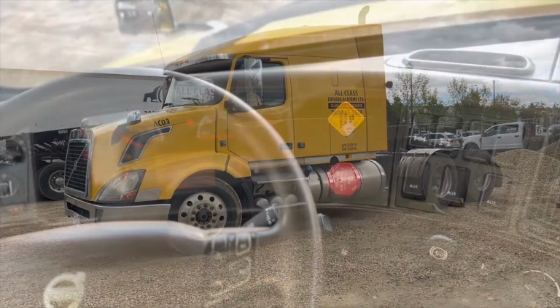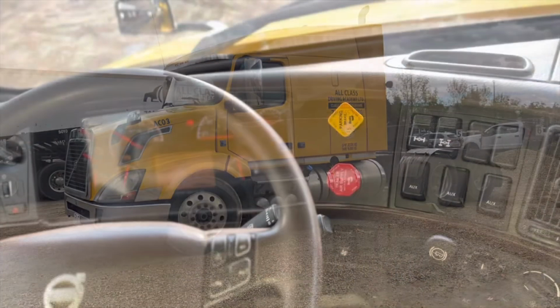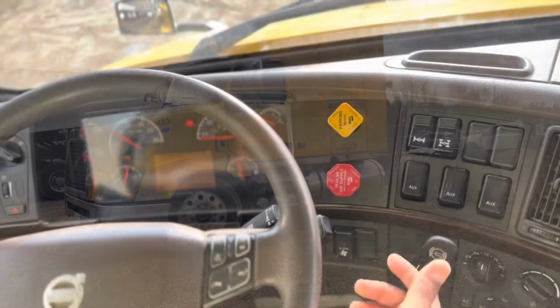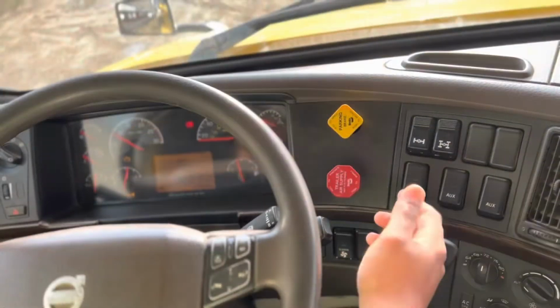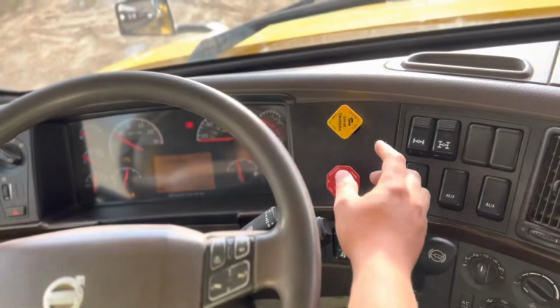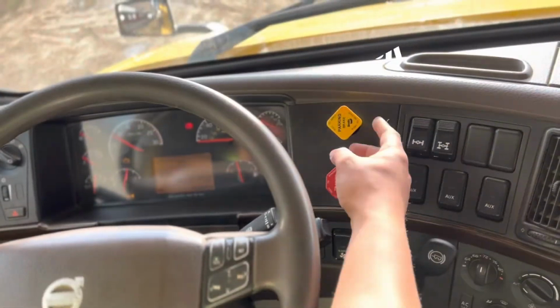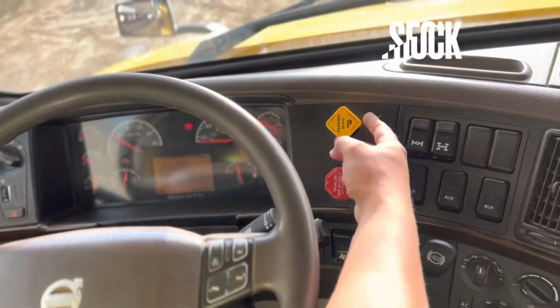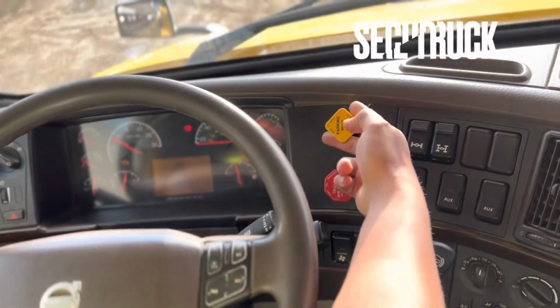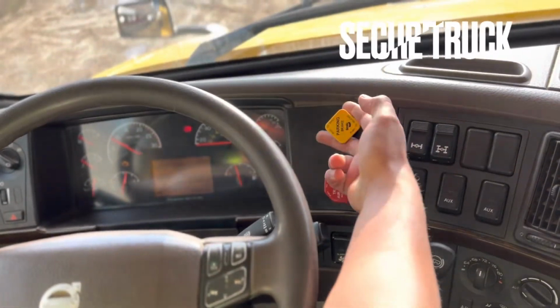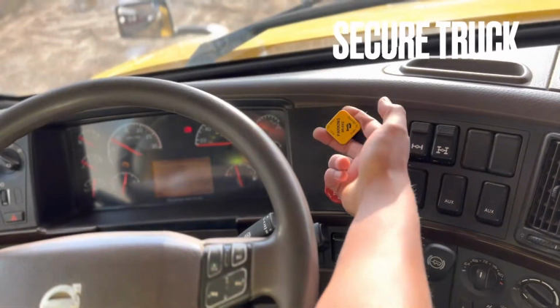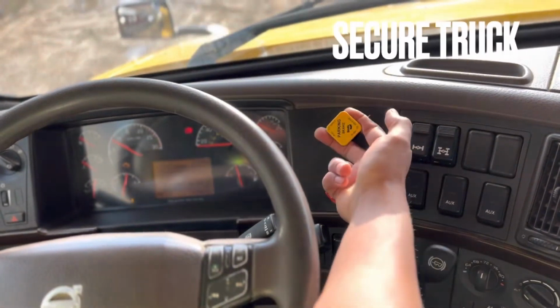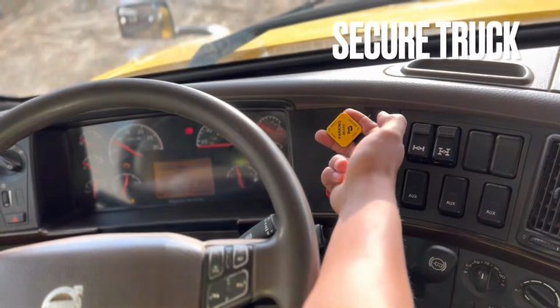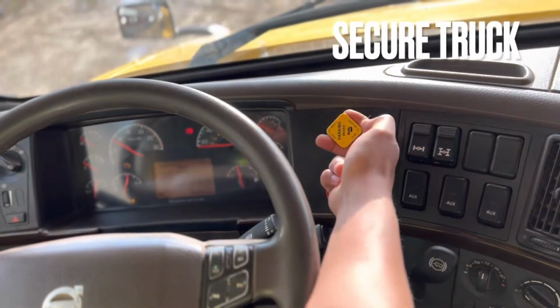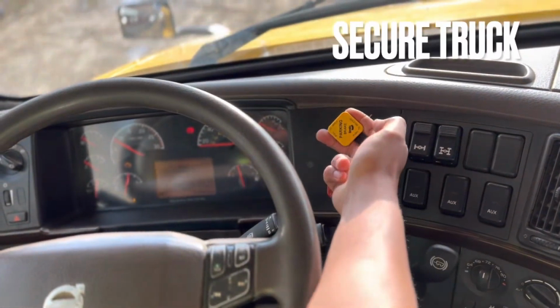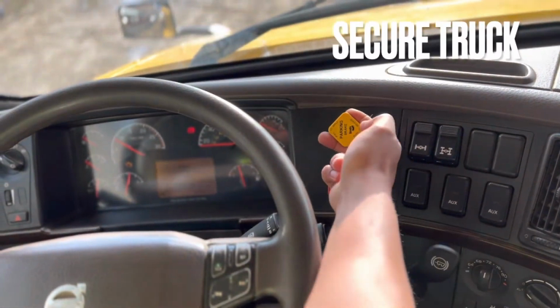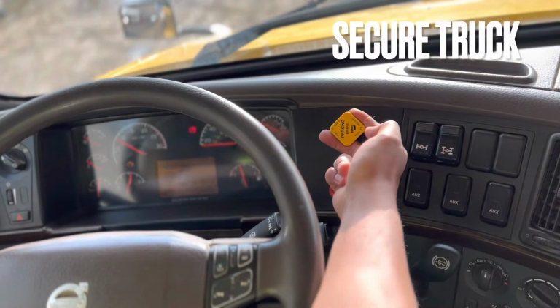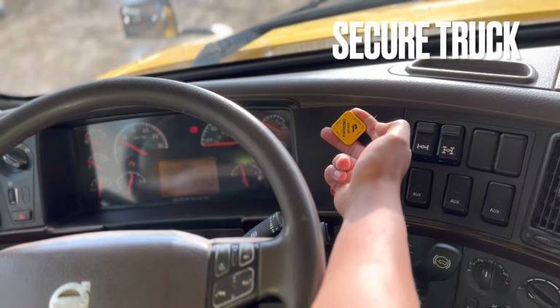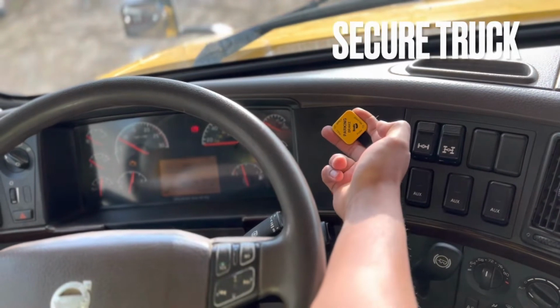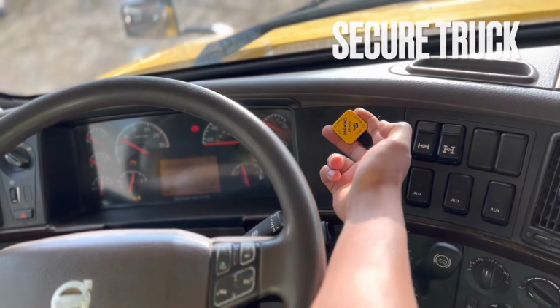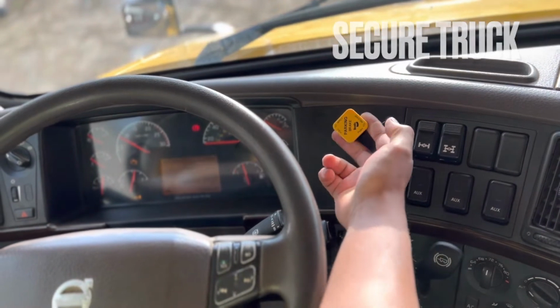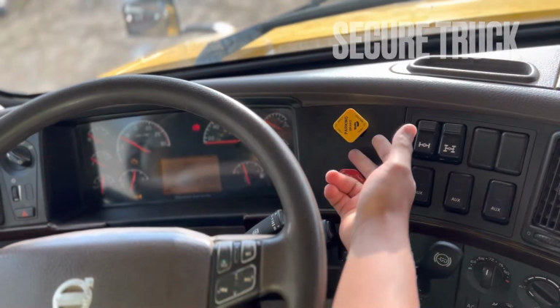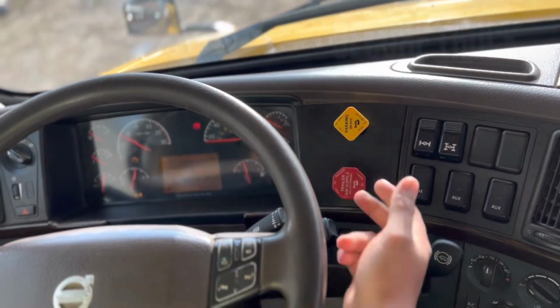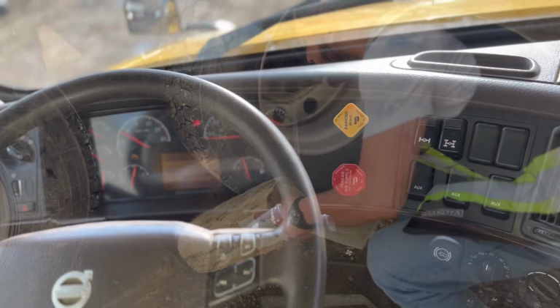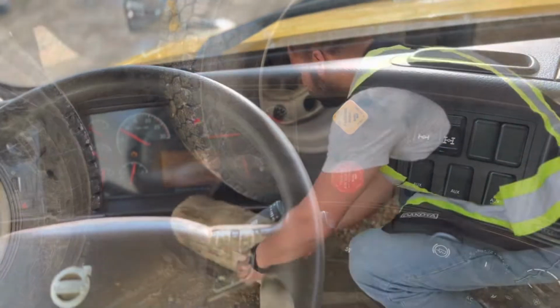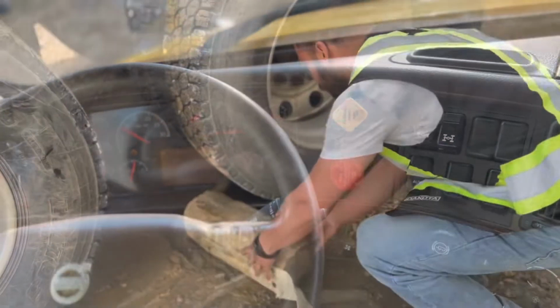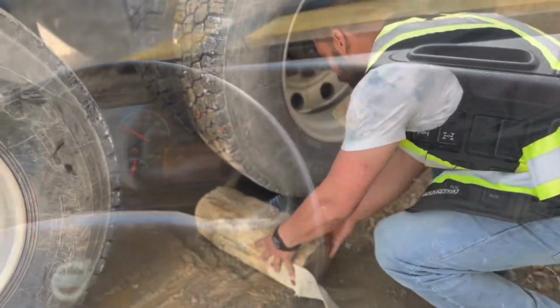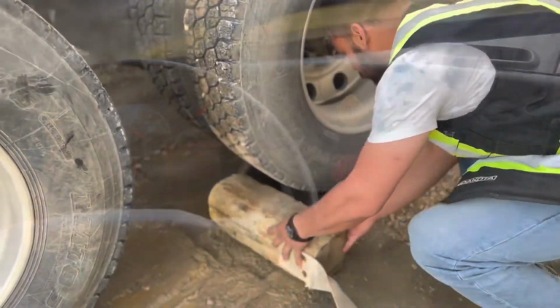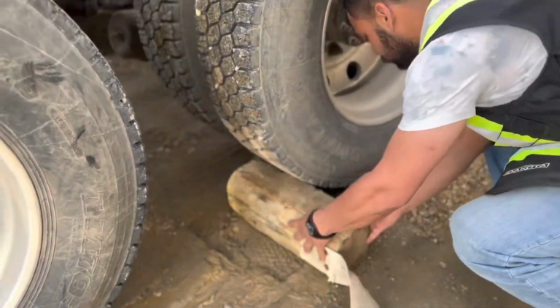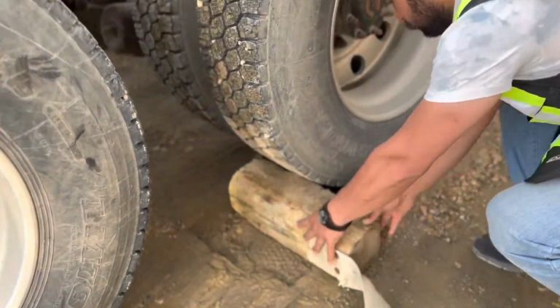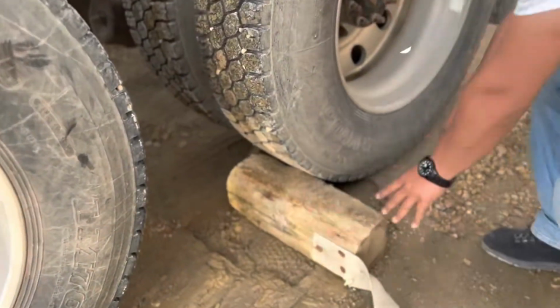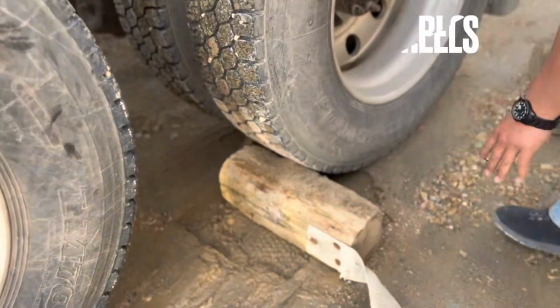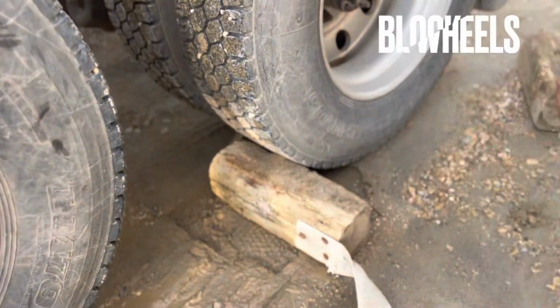Secure the truck by pulling the yellow button out and block the wheels.